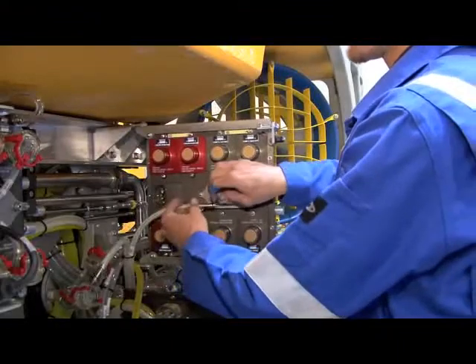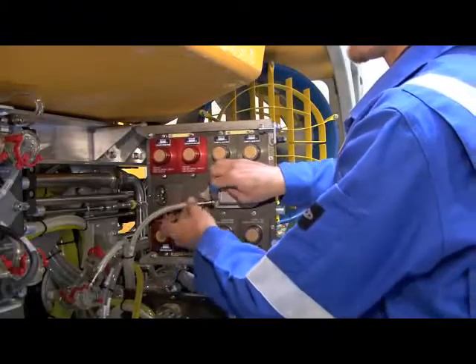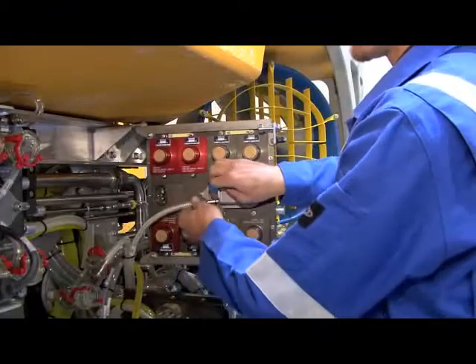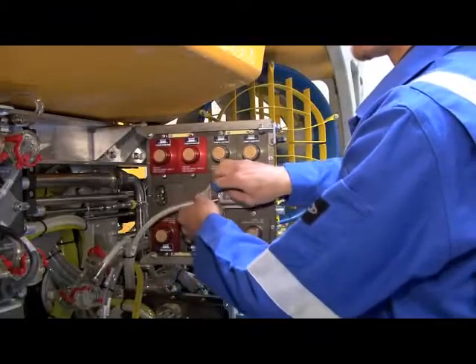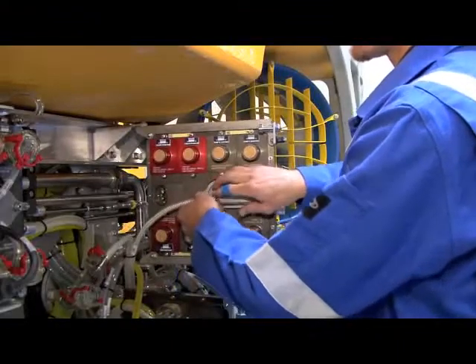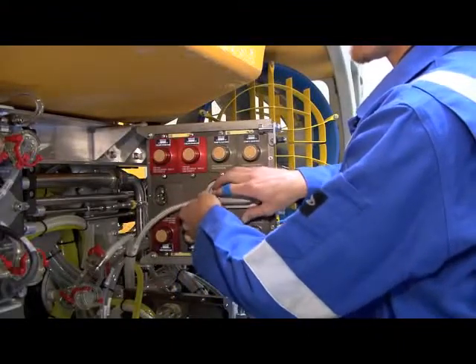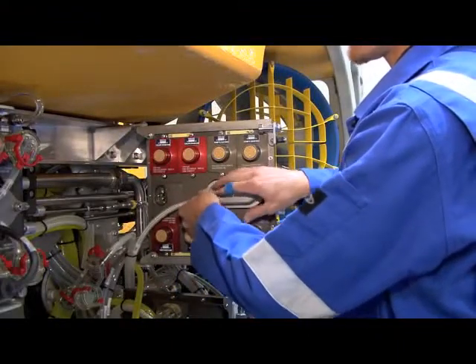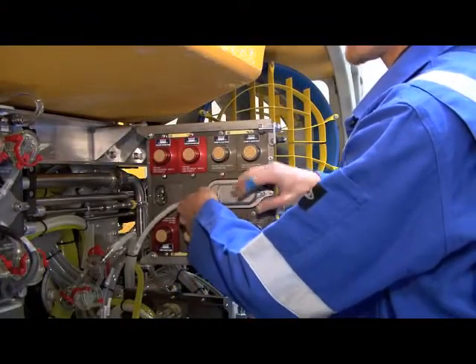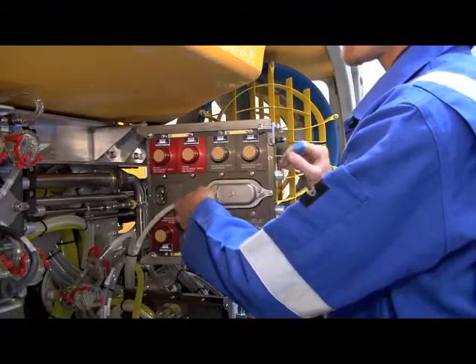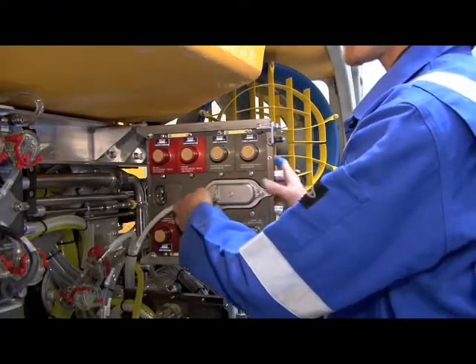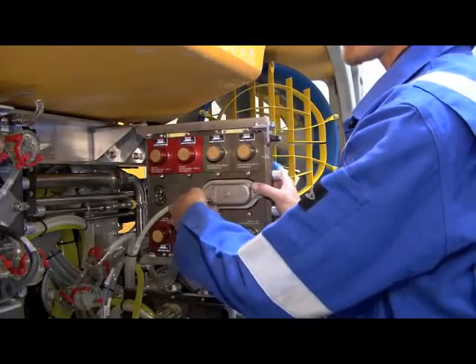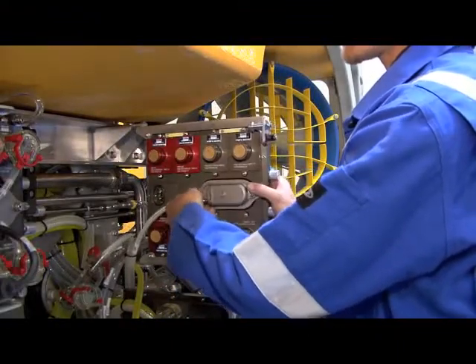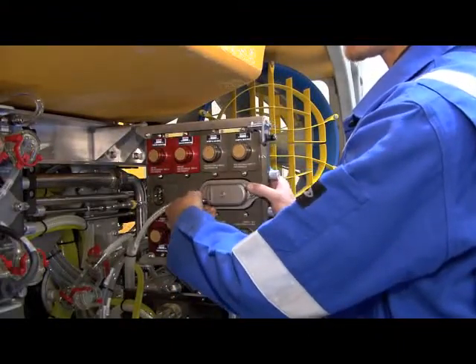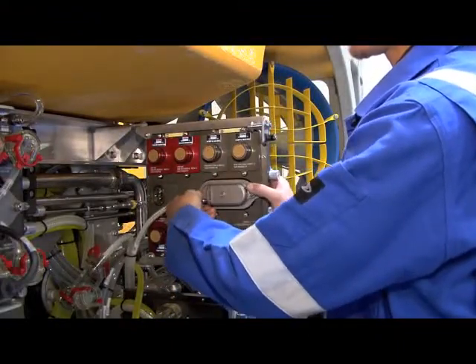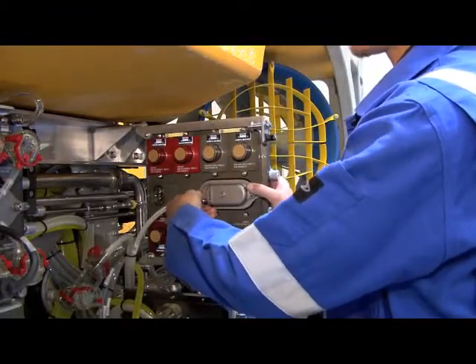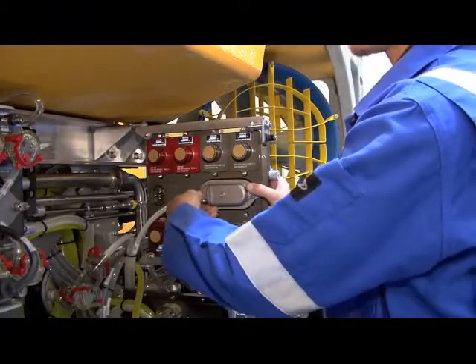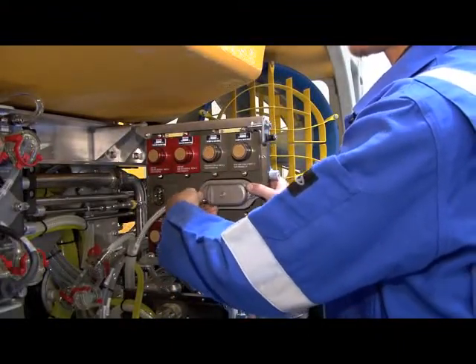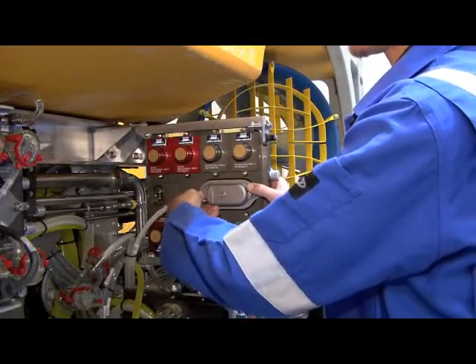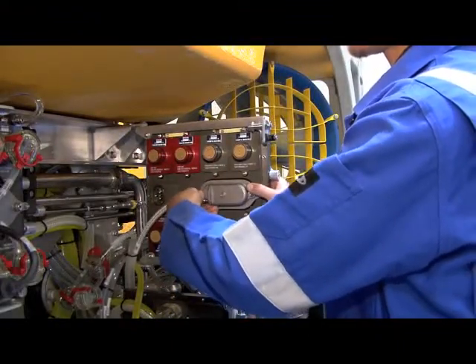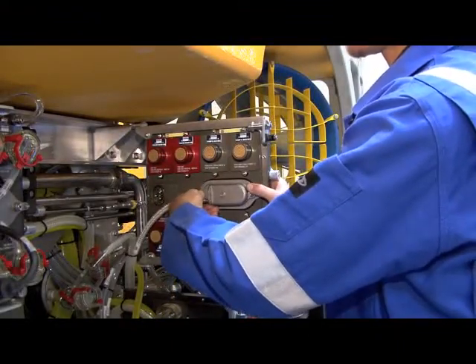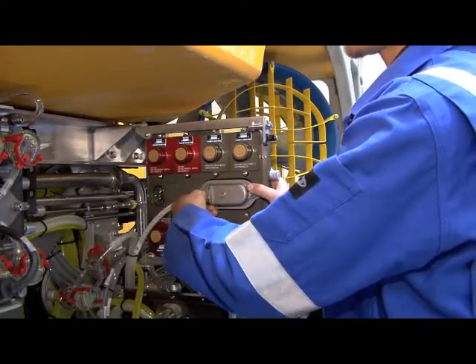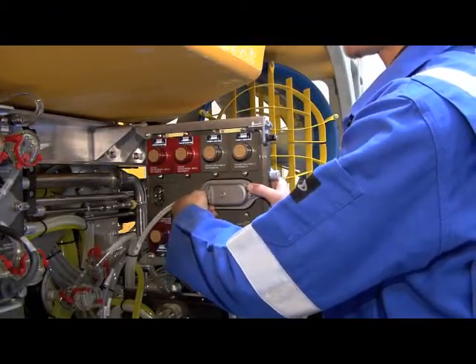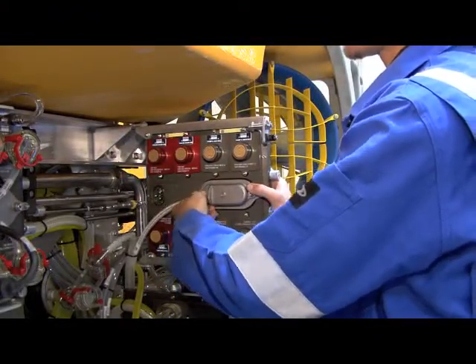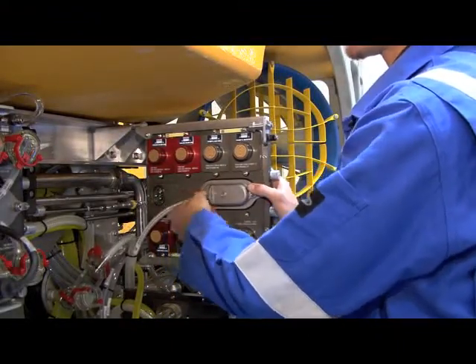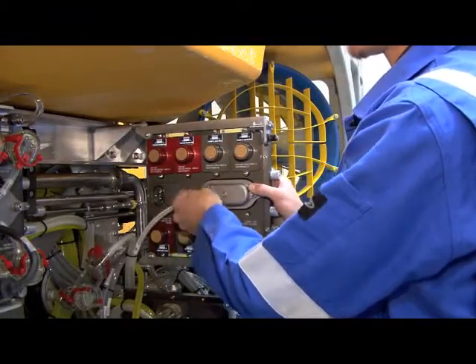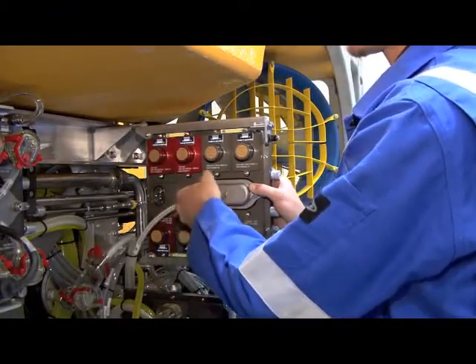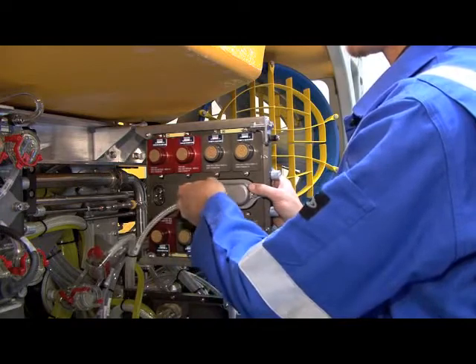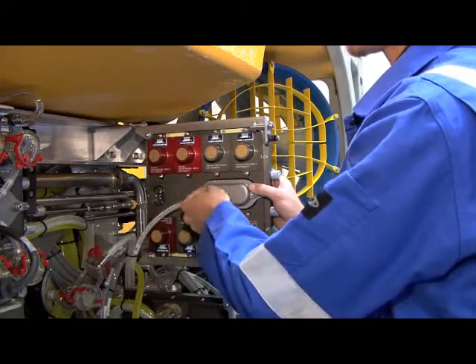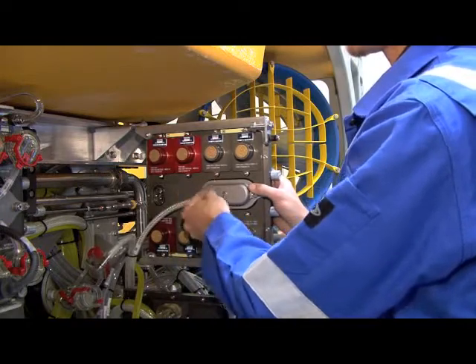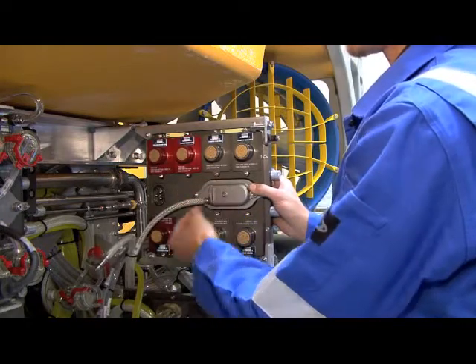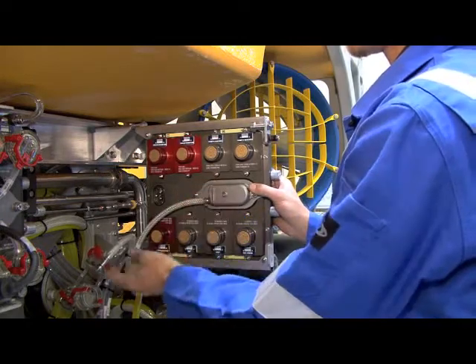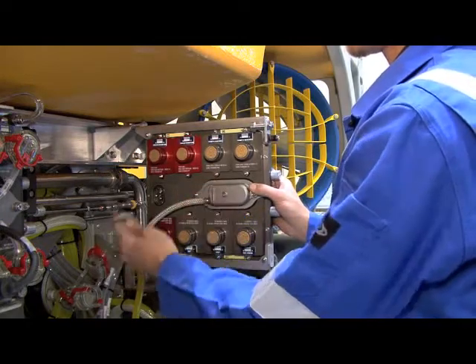Once the node has been secured to the frame, the power and fiber optic connections can be reconnected.